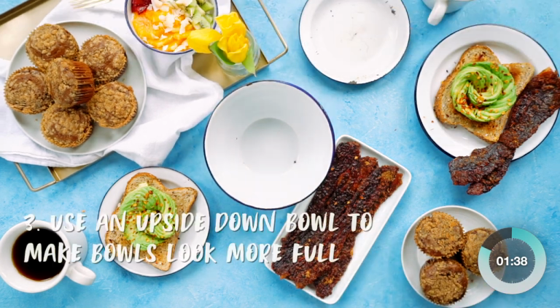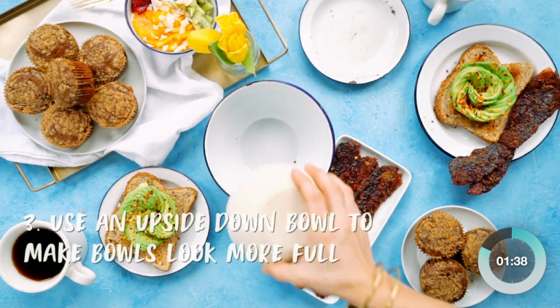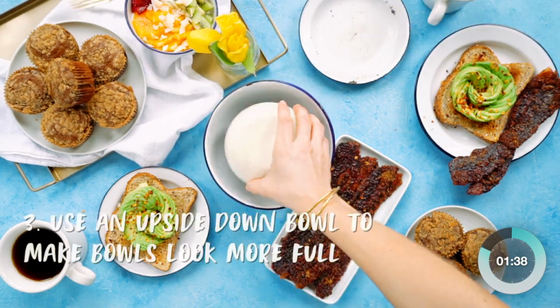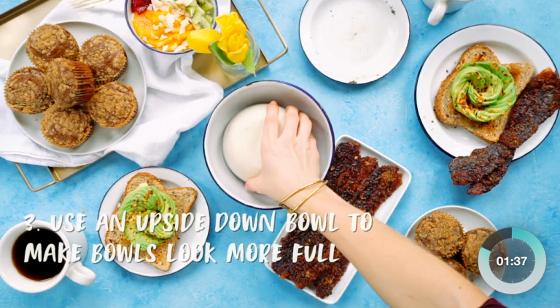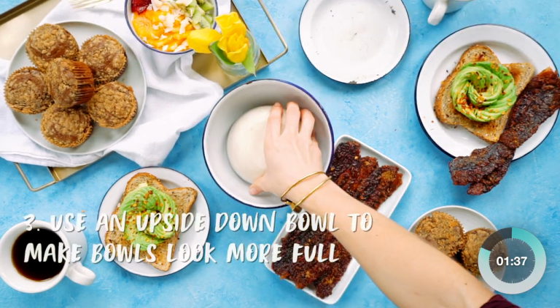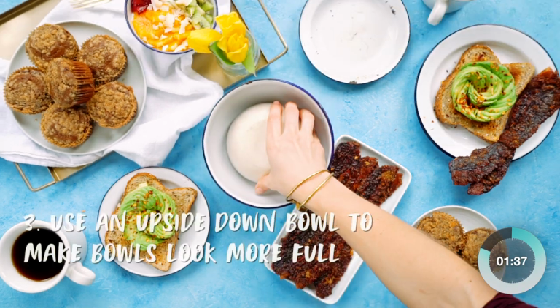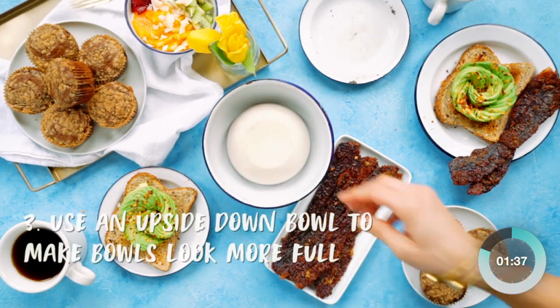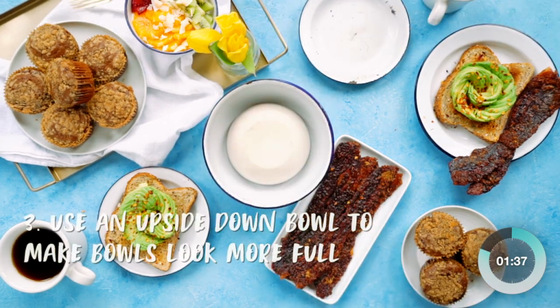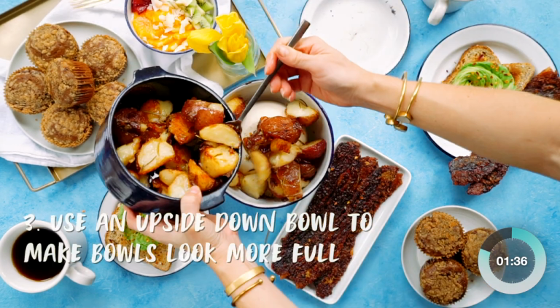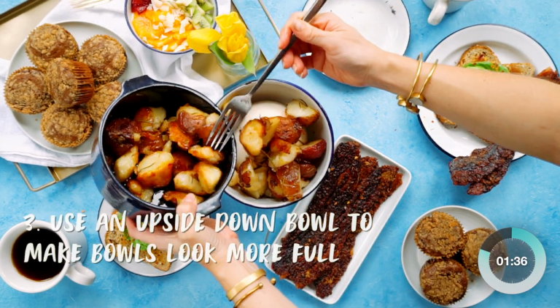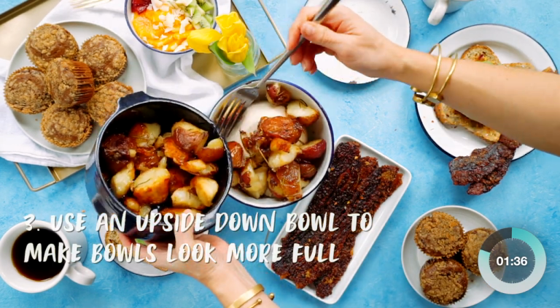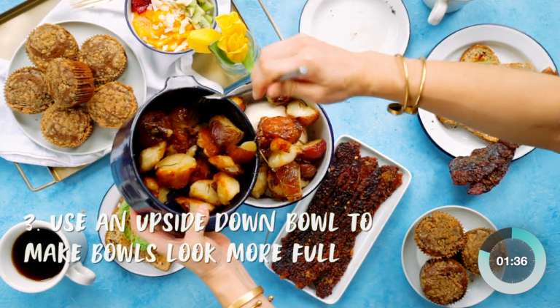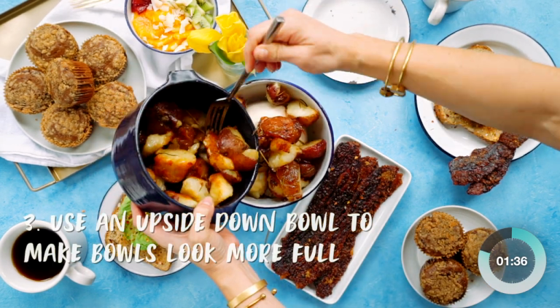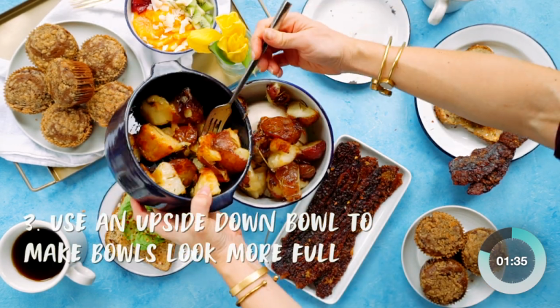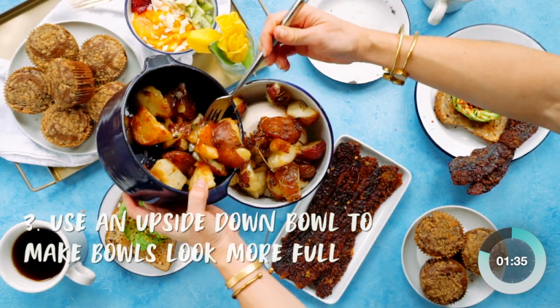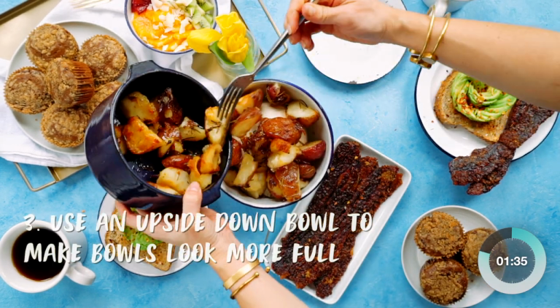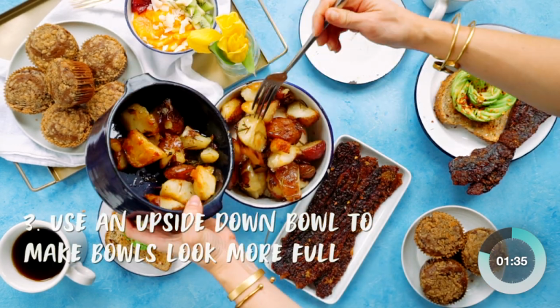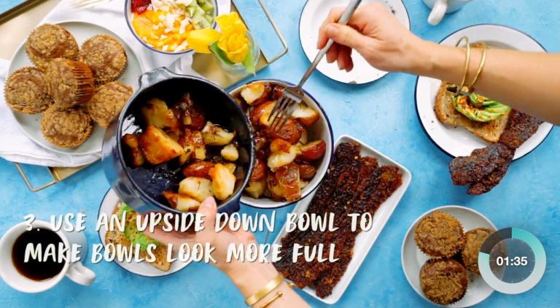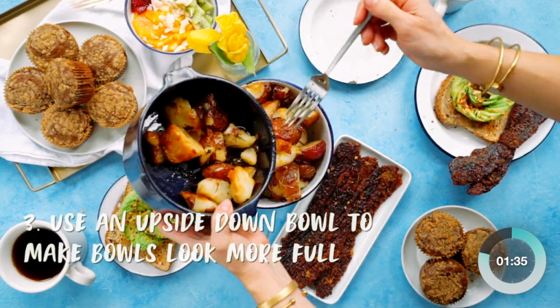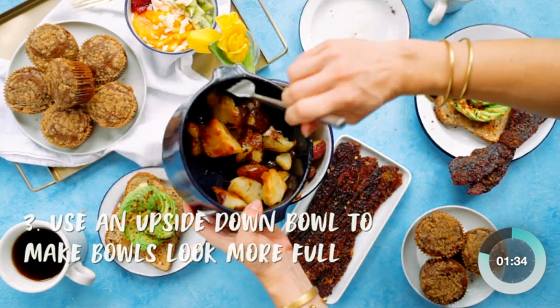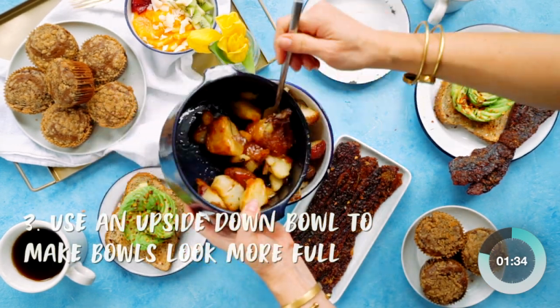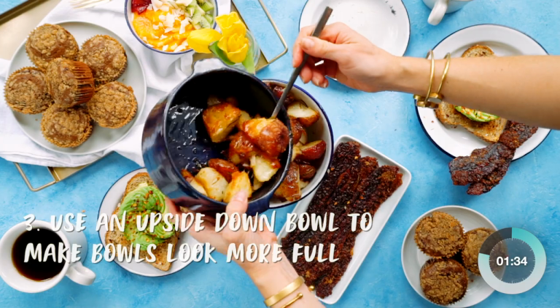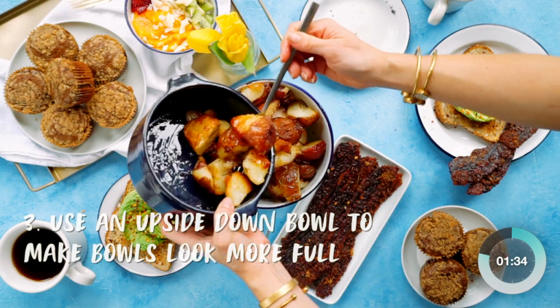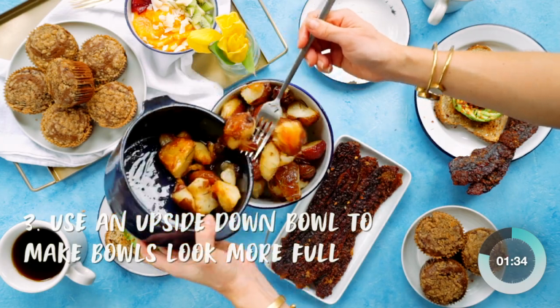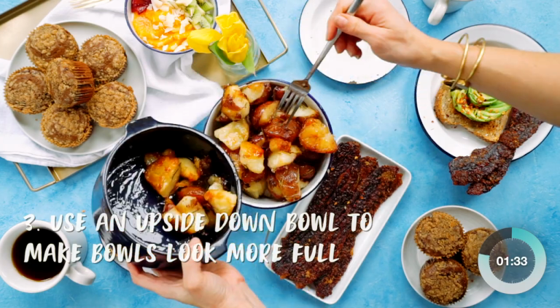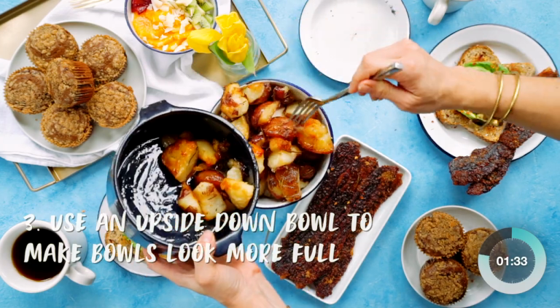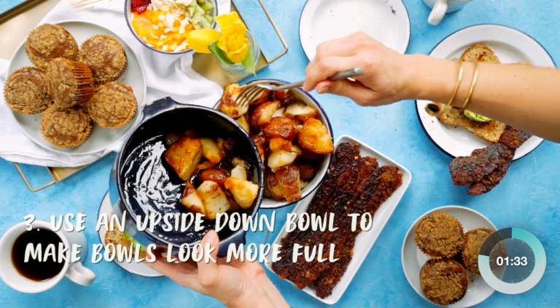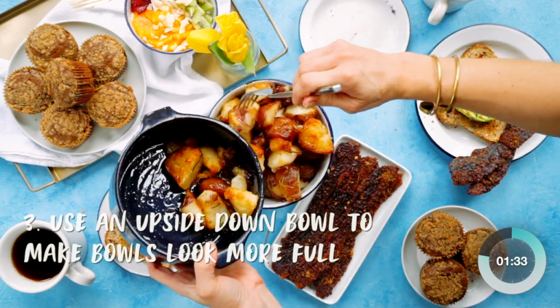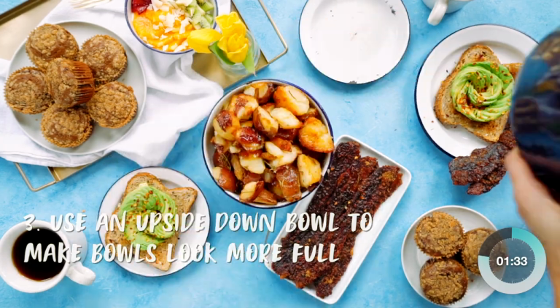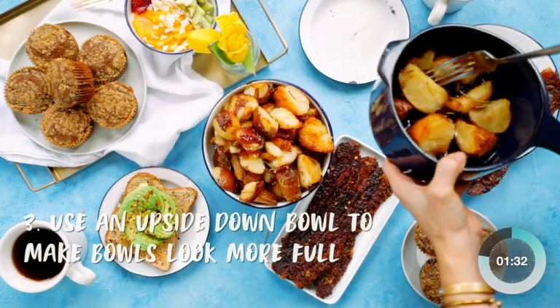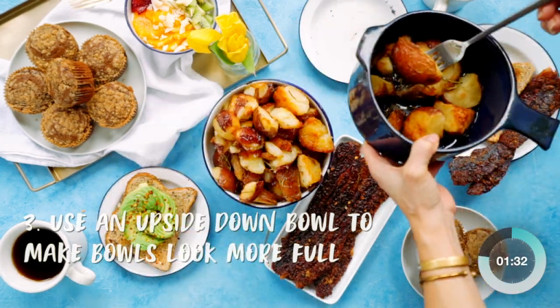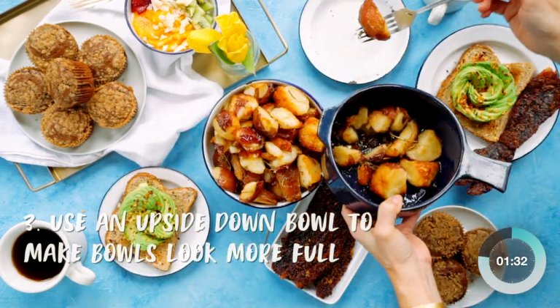Don't have enough food to fill a bowl? Place a smaller bowl of the same color upside down in it to create the illusion that it's full.